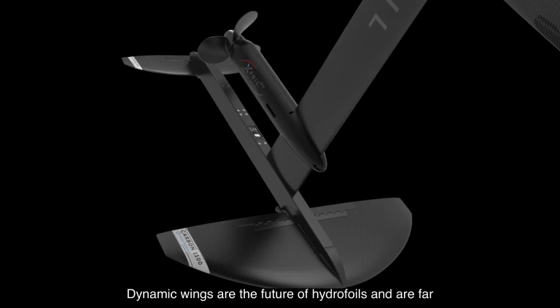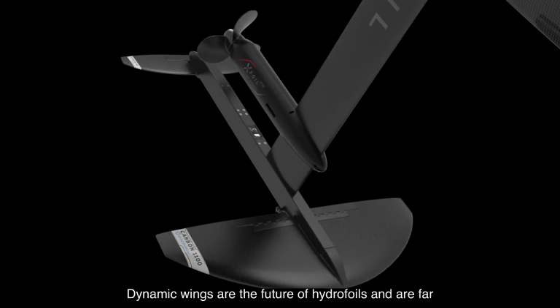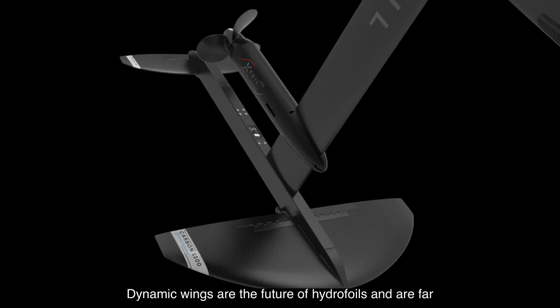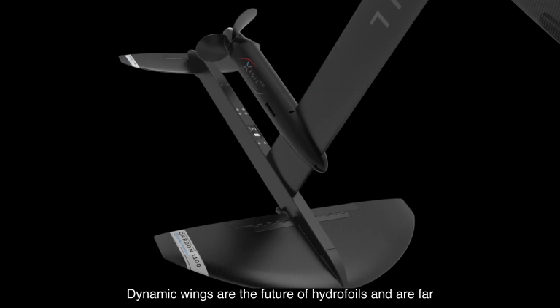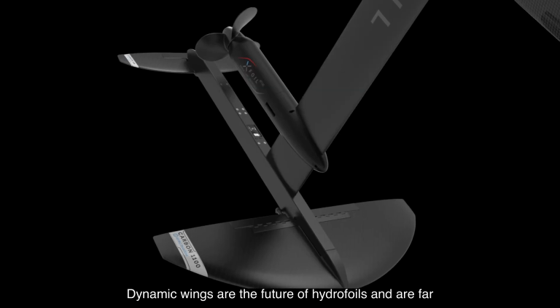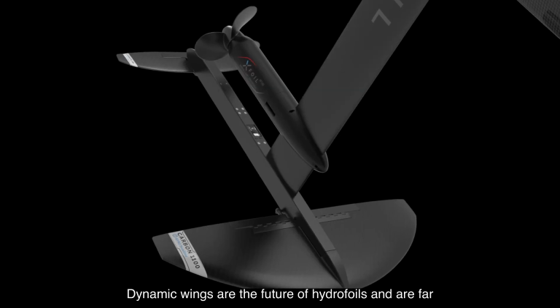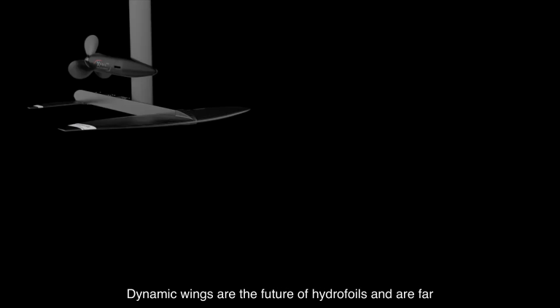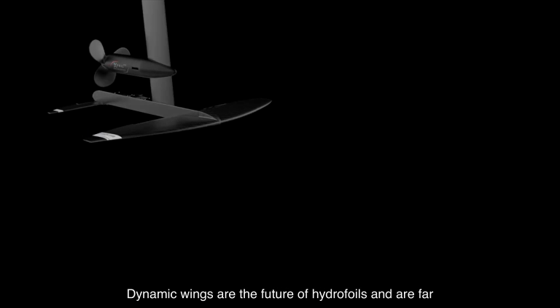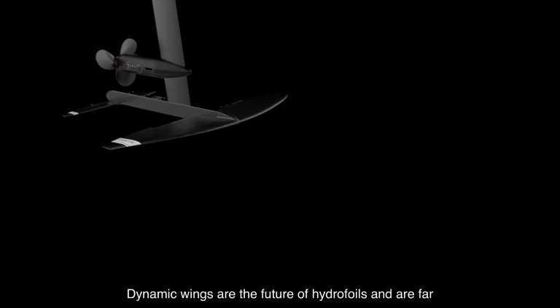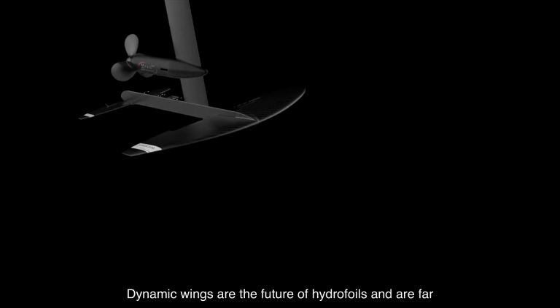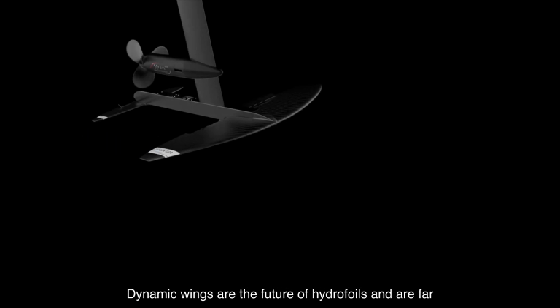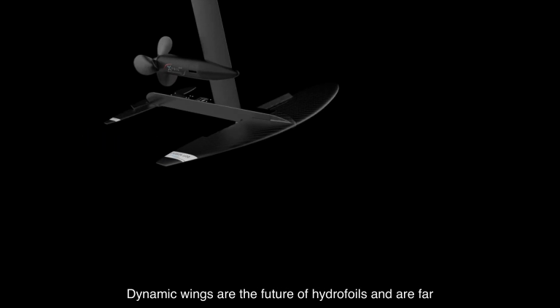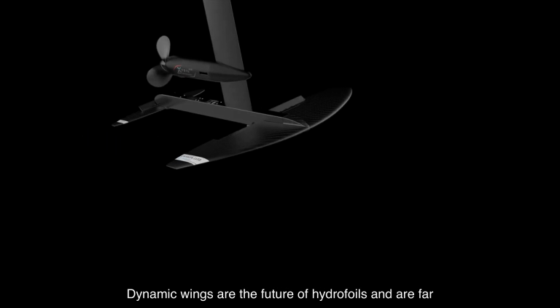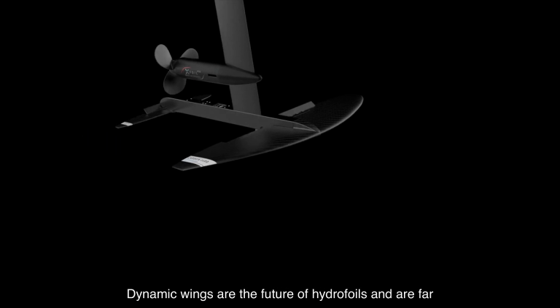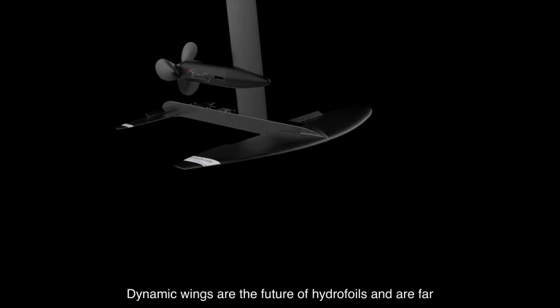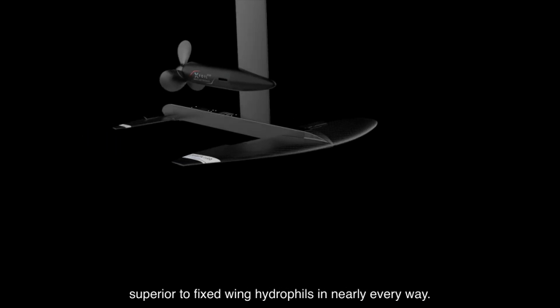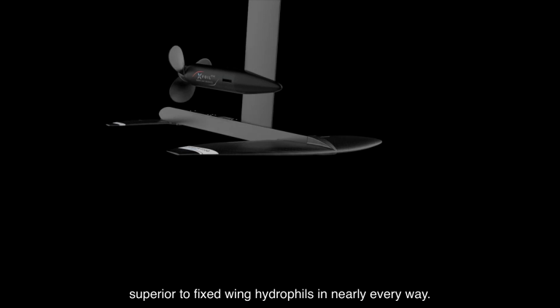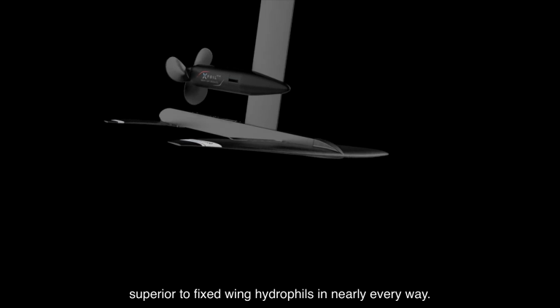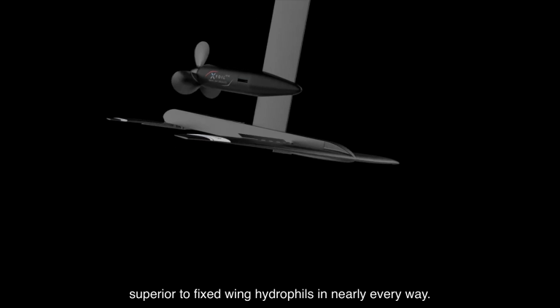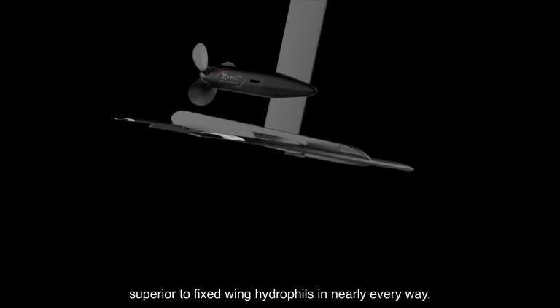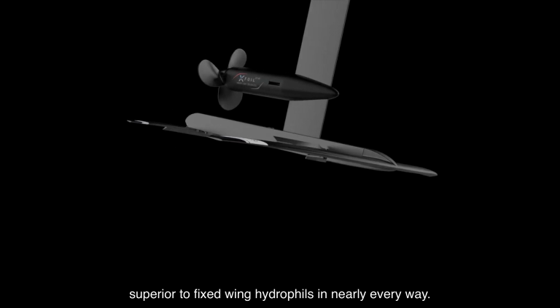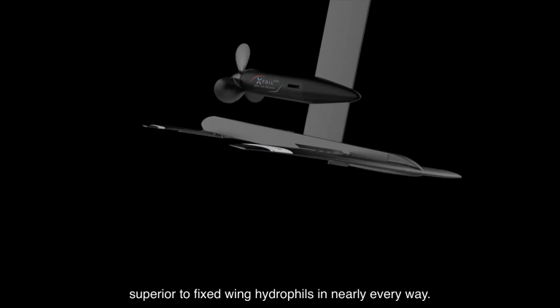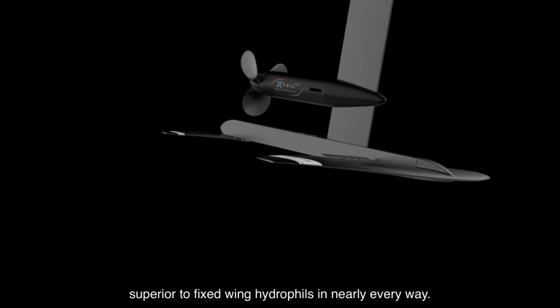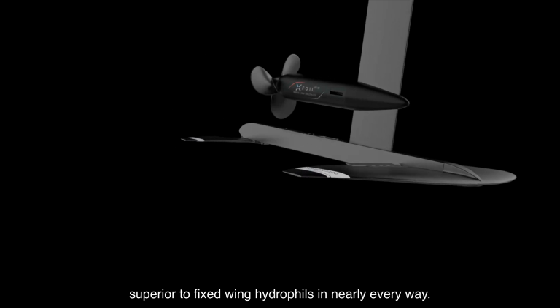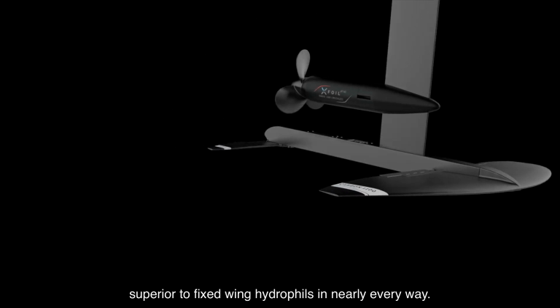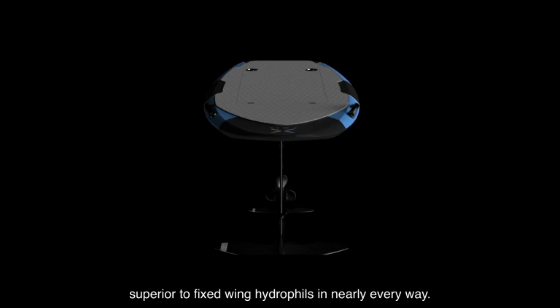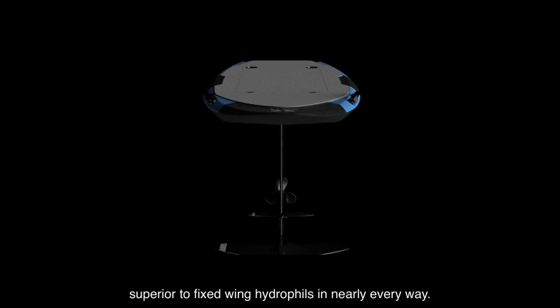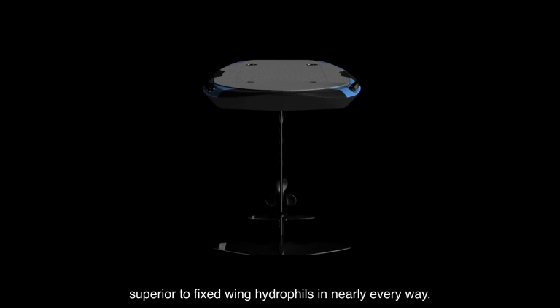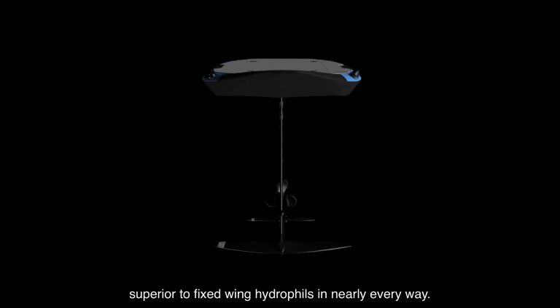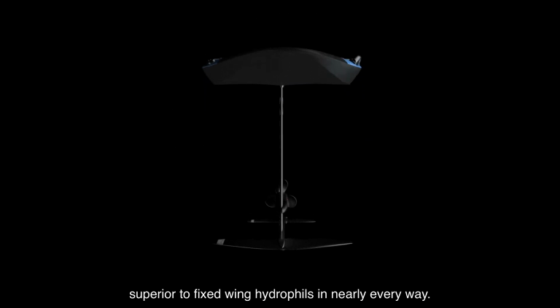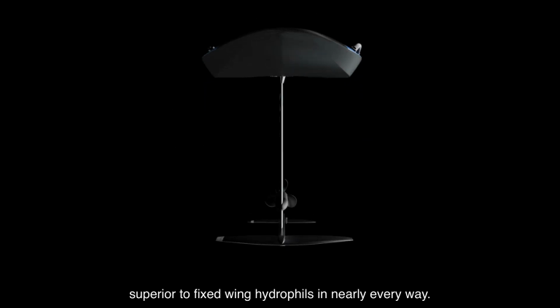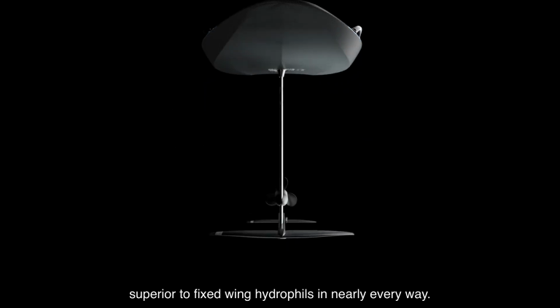Dynamic wings are the future of hydrofoils and are far superior to fixed wing hydrofoils in nearly every way.